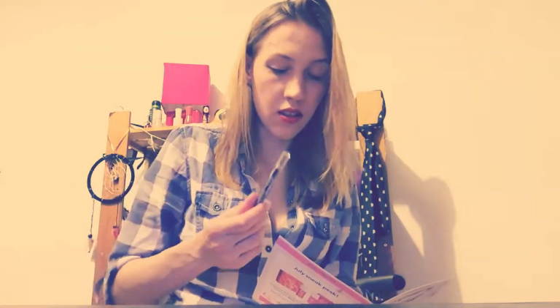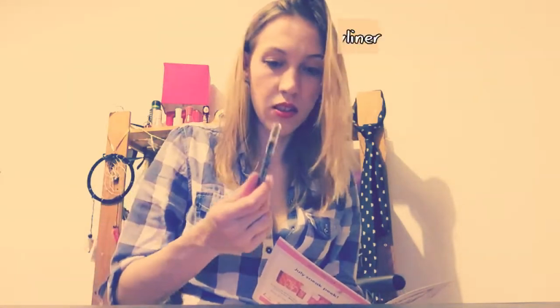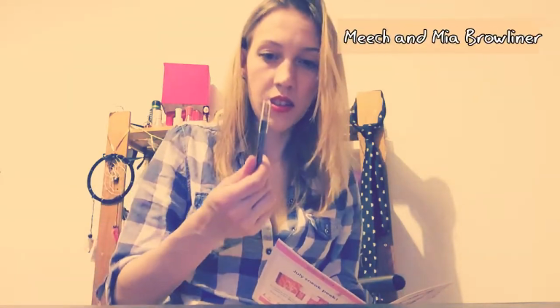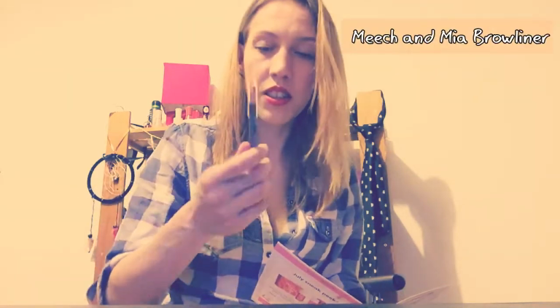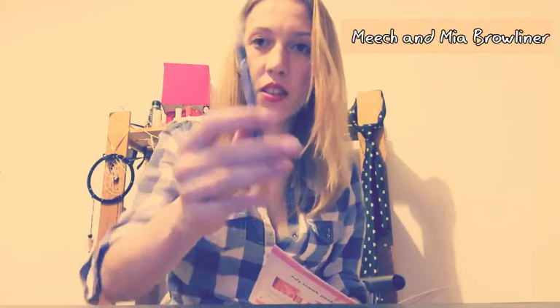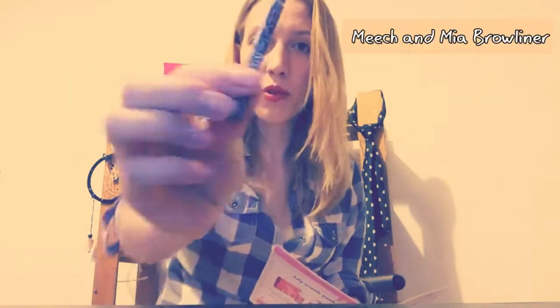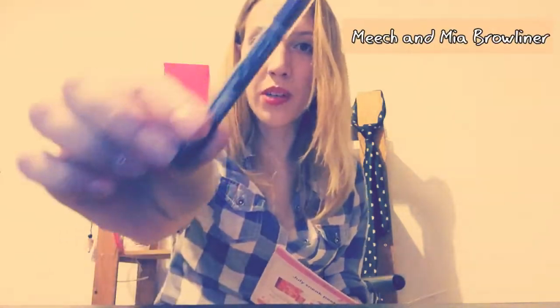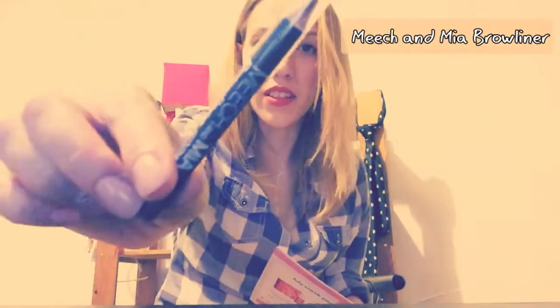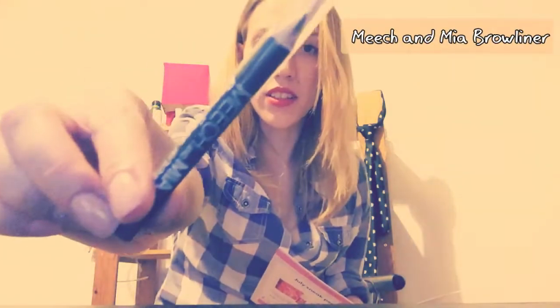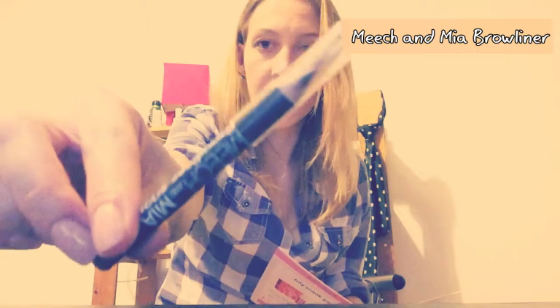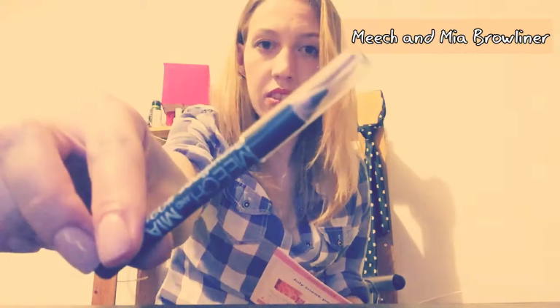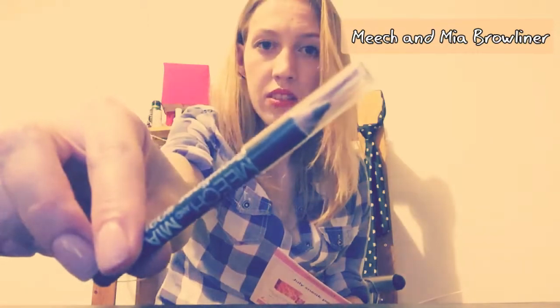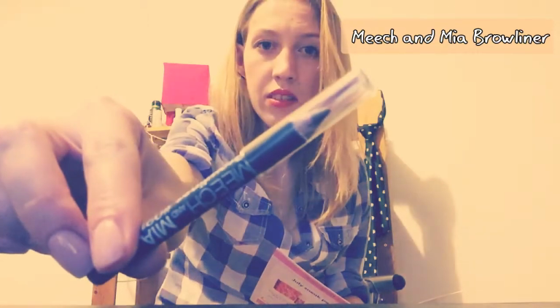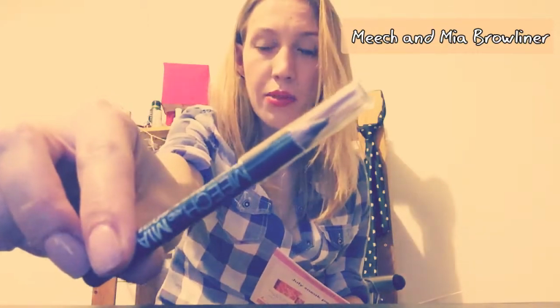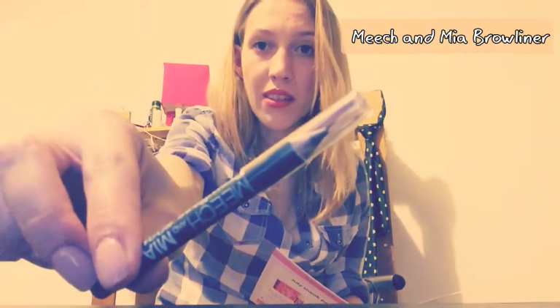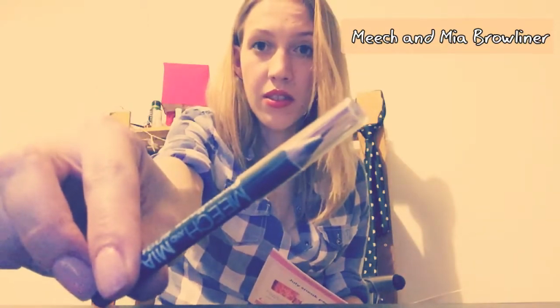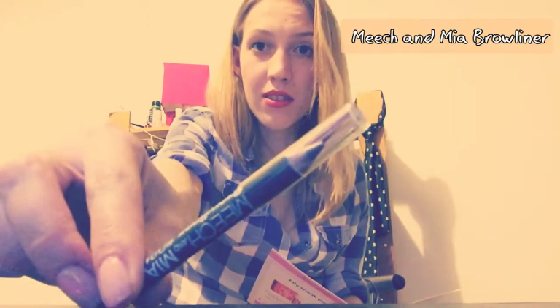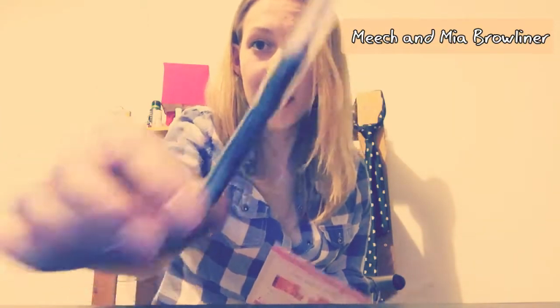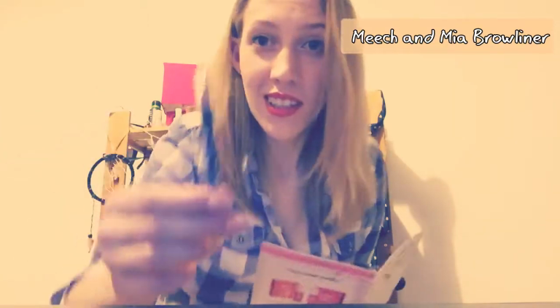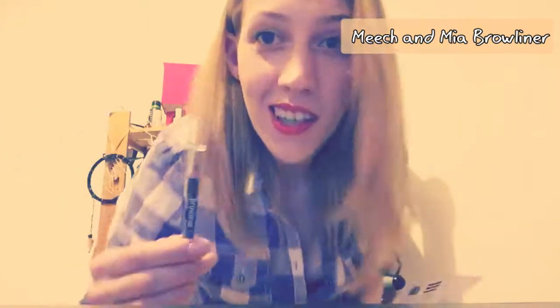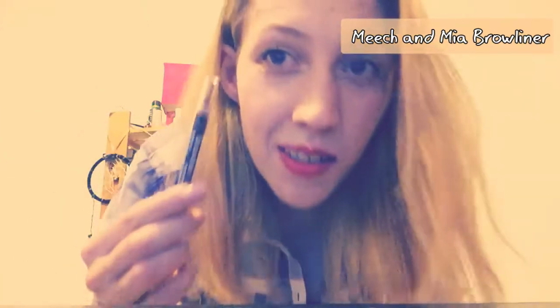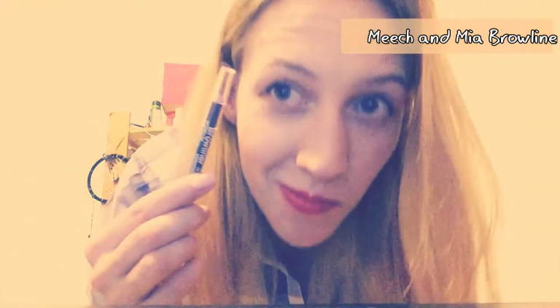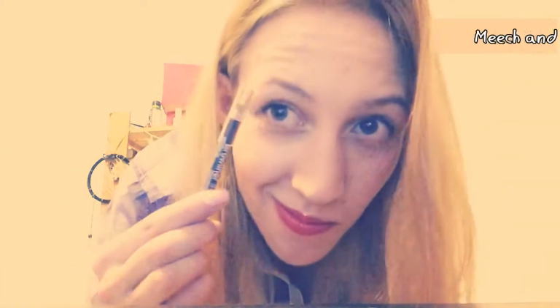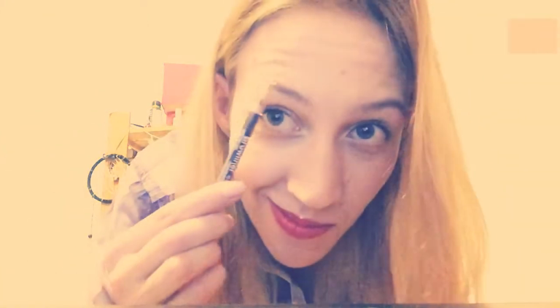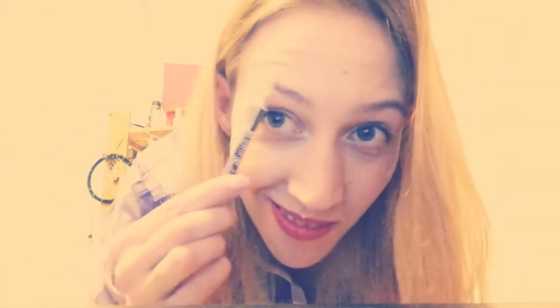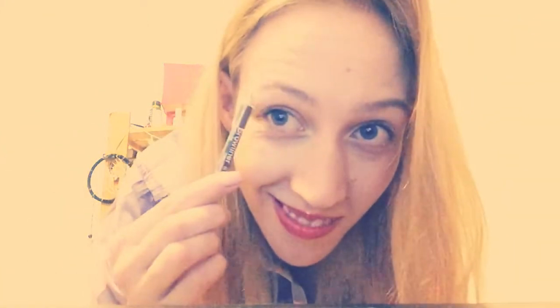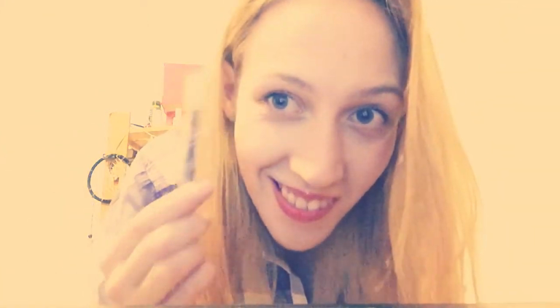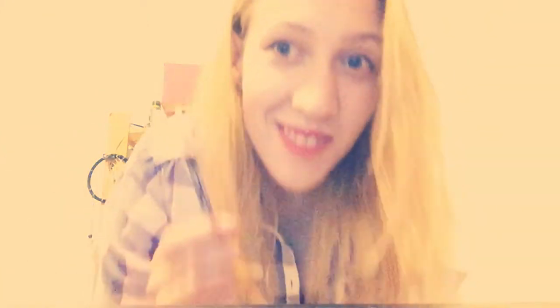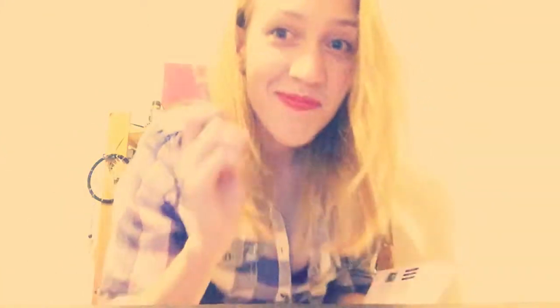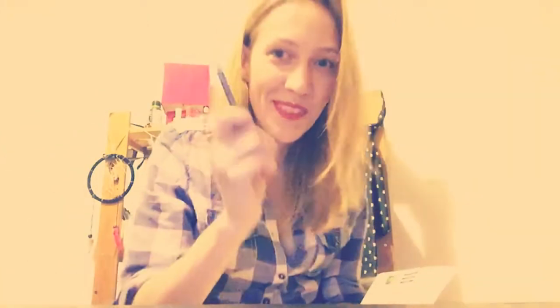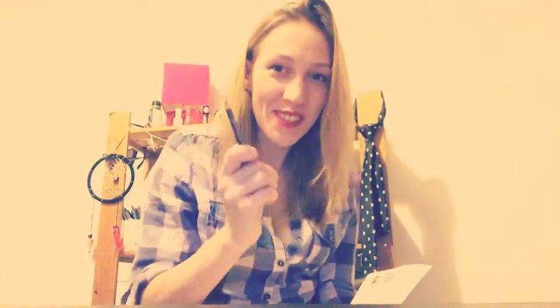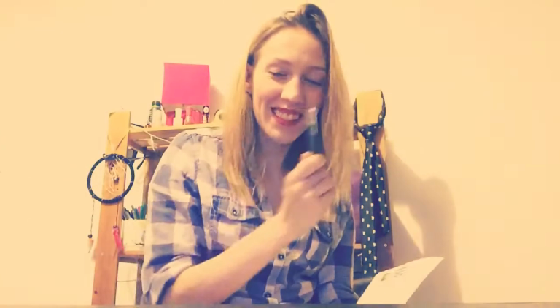There's also a brow liner — brown. Perfect.